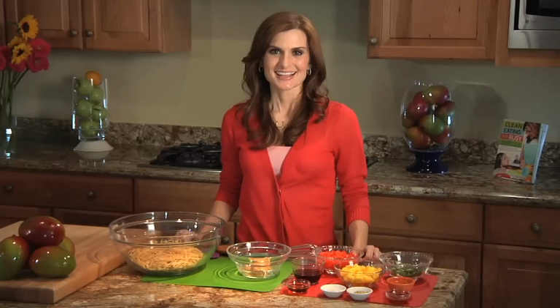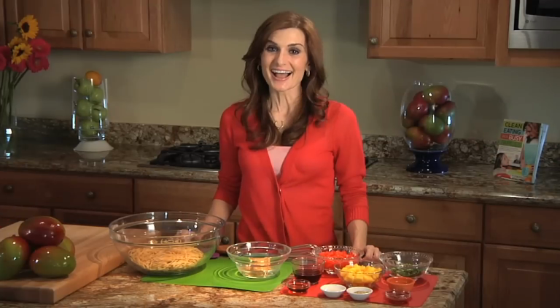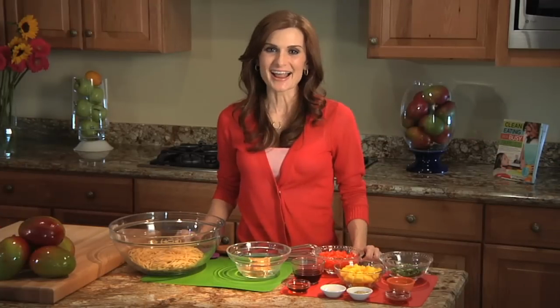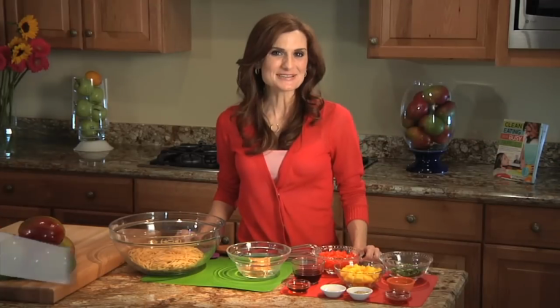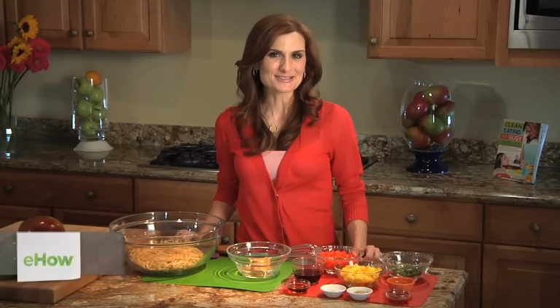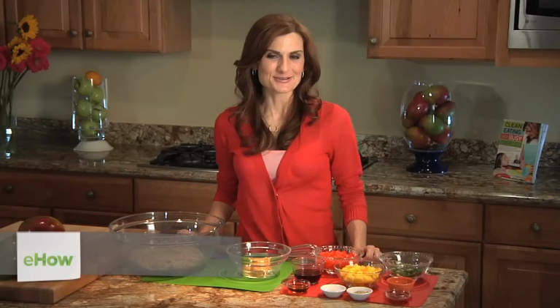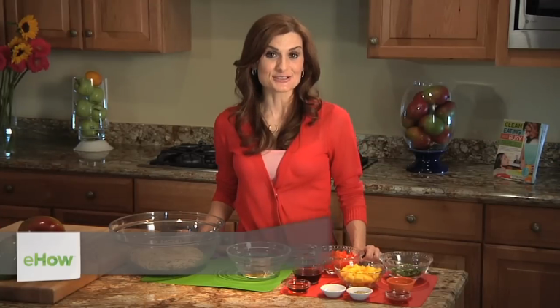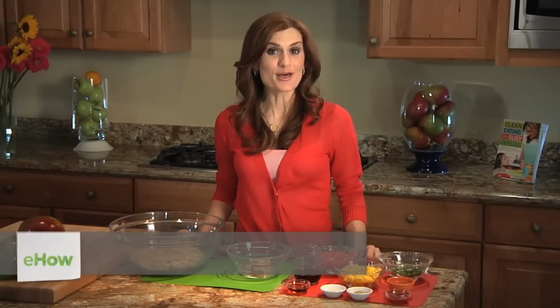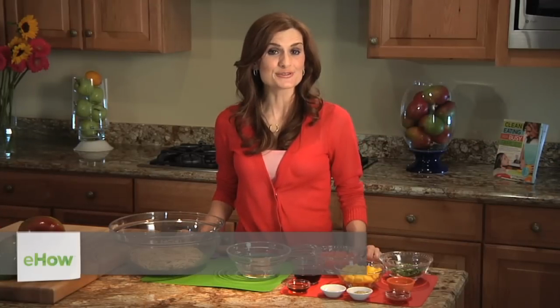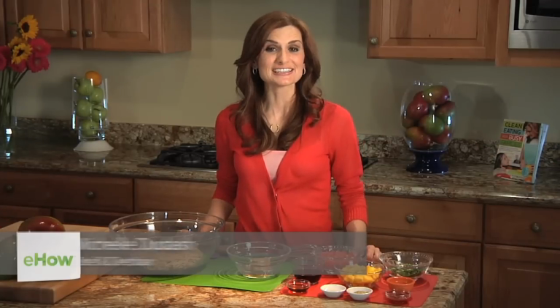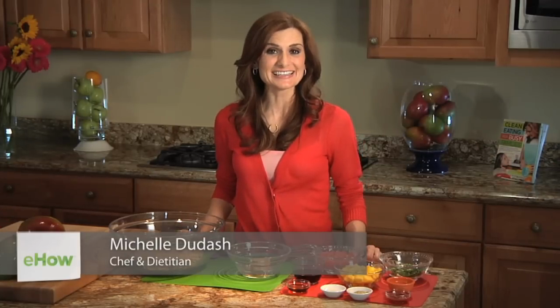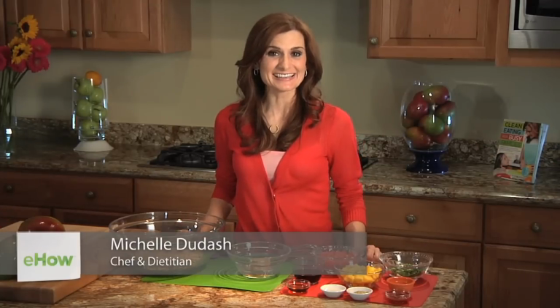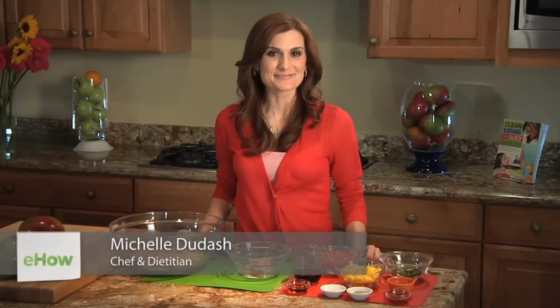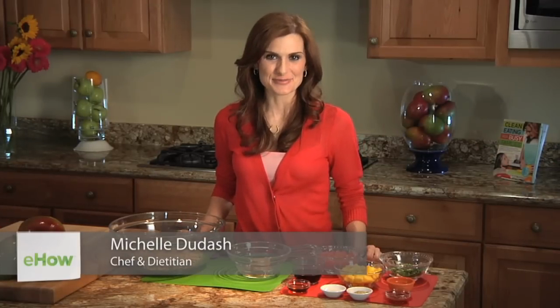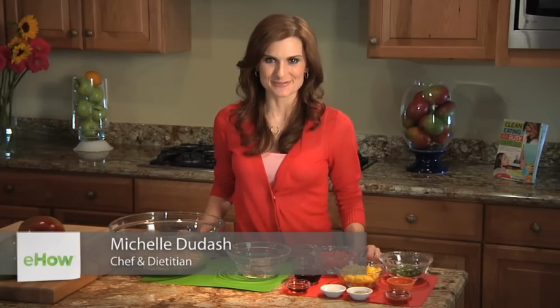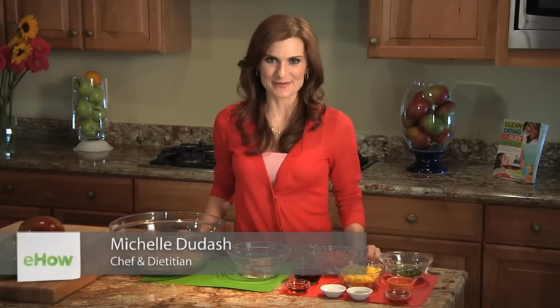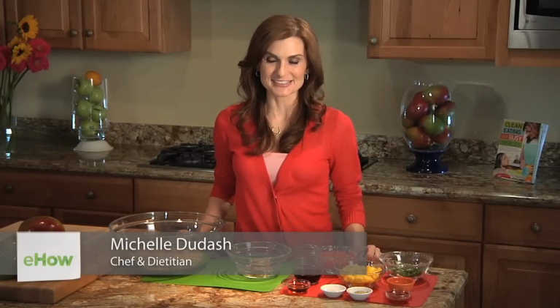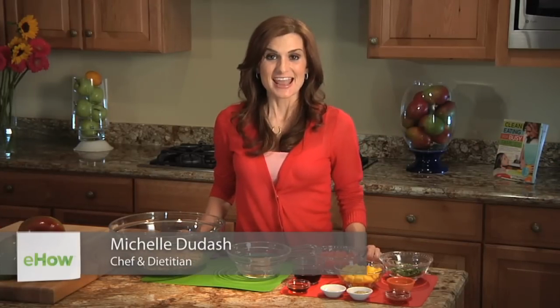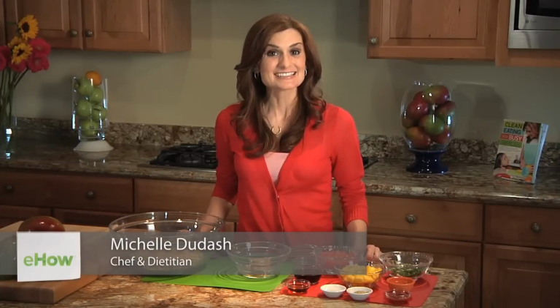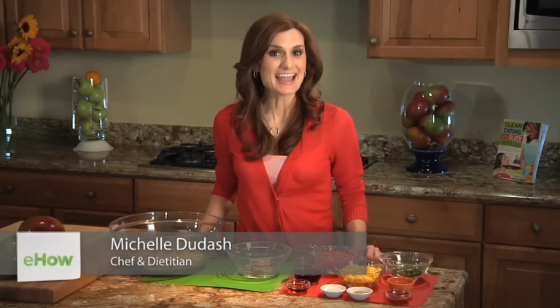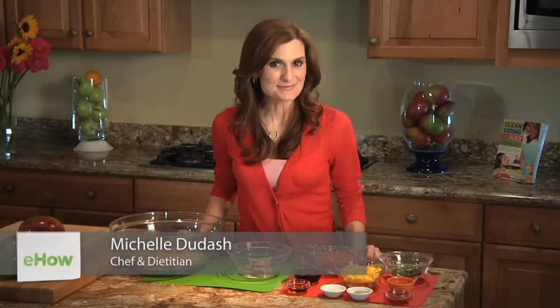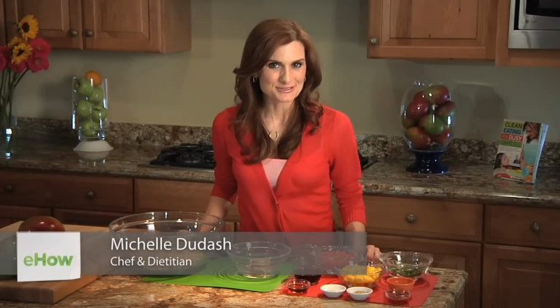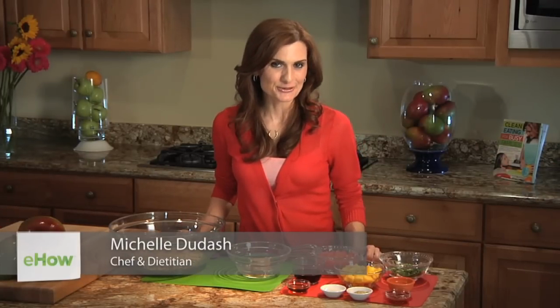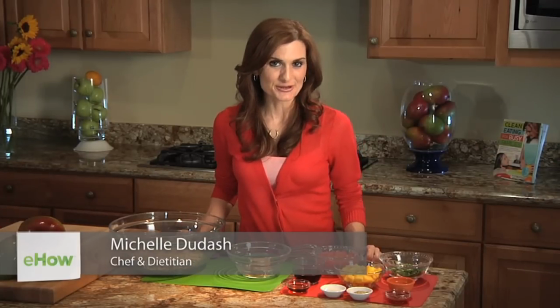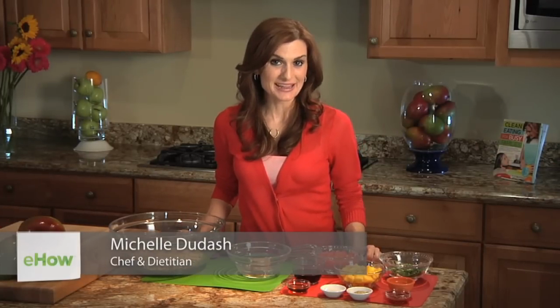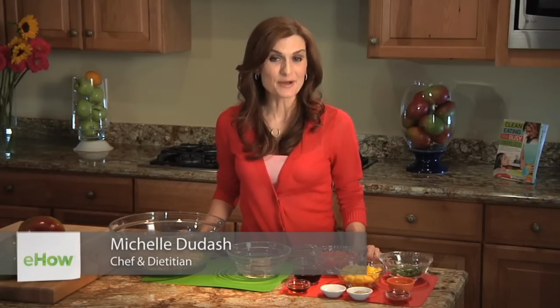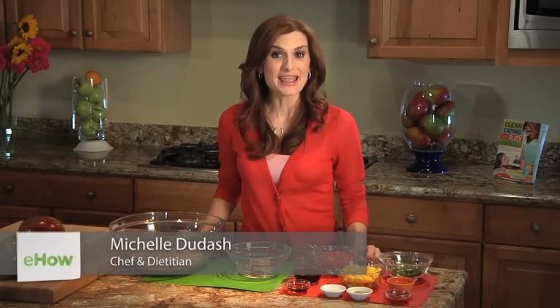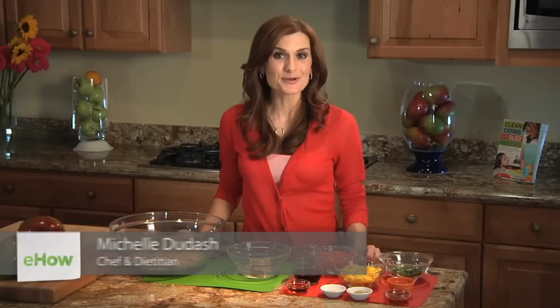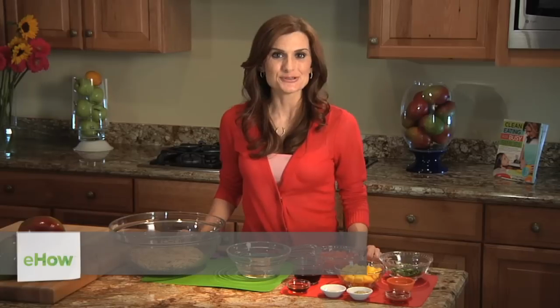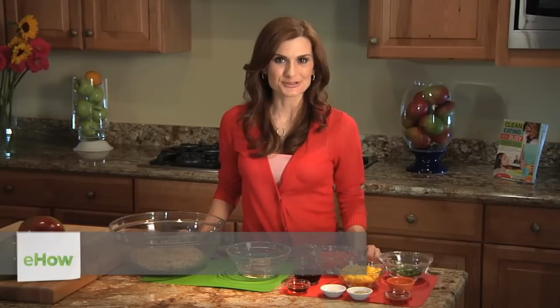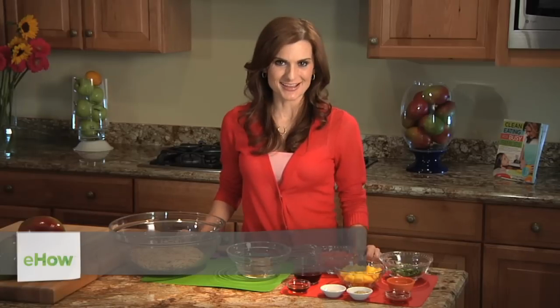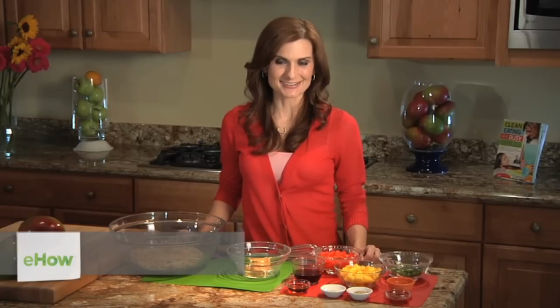Hi, I'm Michelle Dudash, author of Clean Eating for Busy Families, and today I'm going to show you how to make a mango noodle salad.